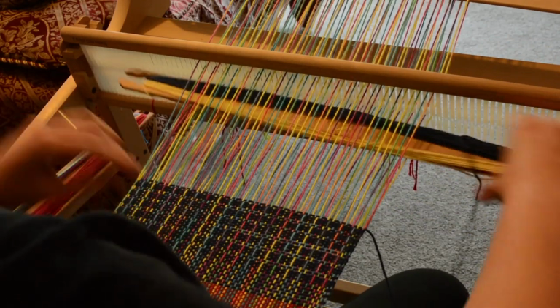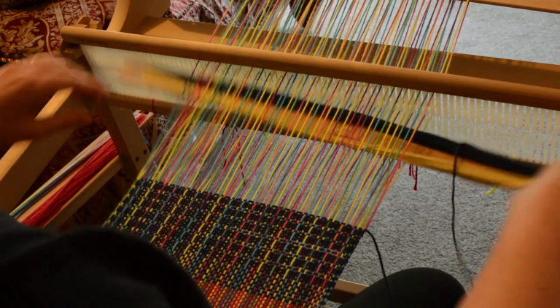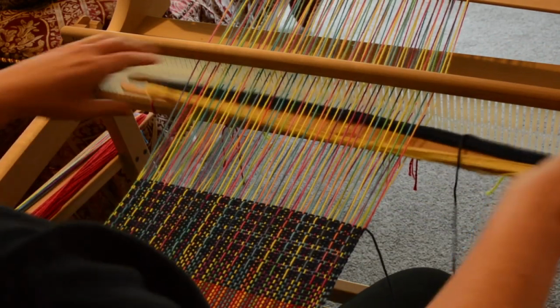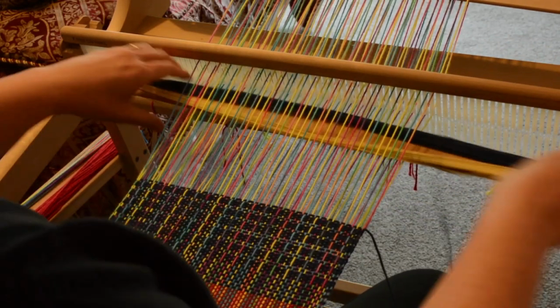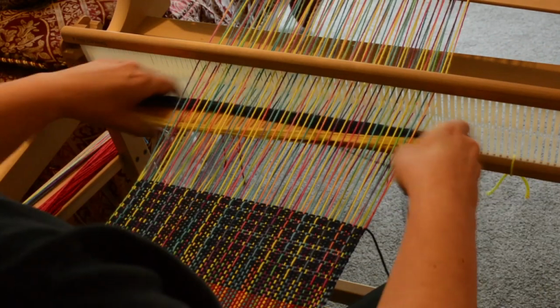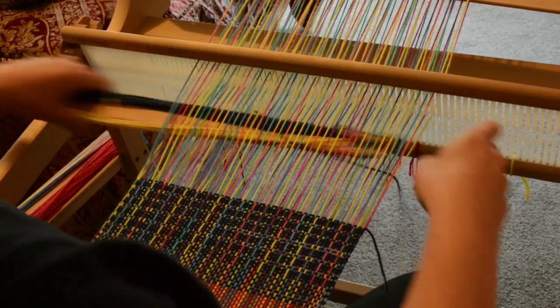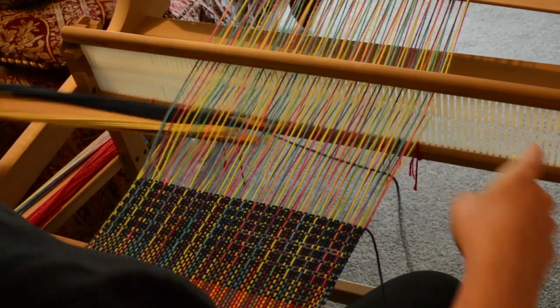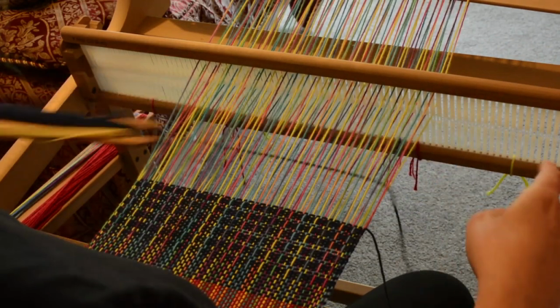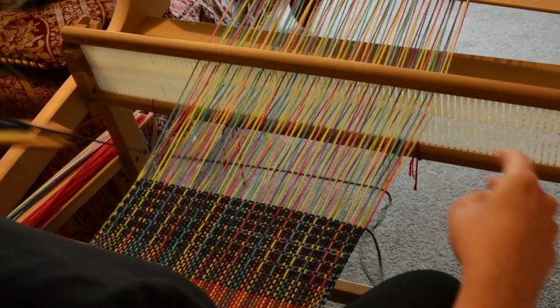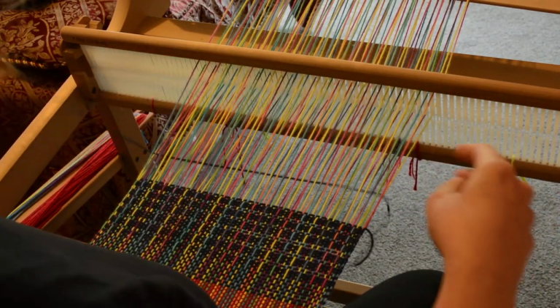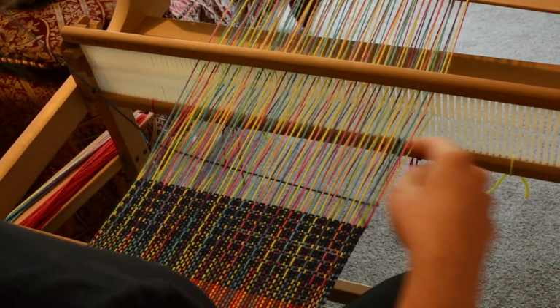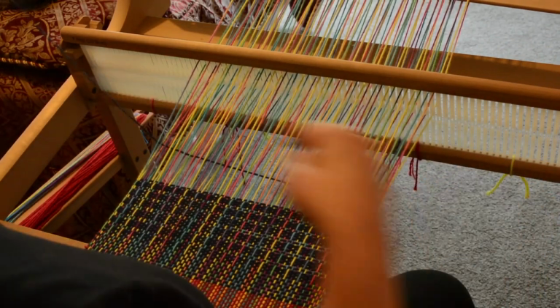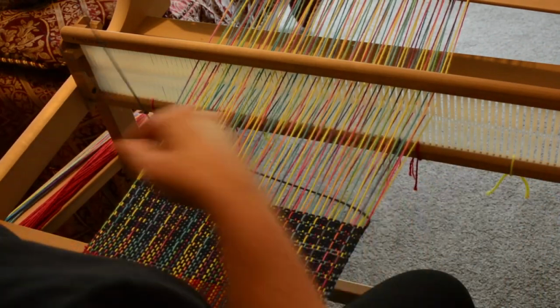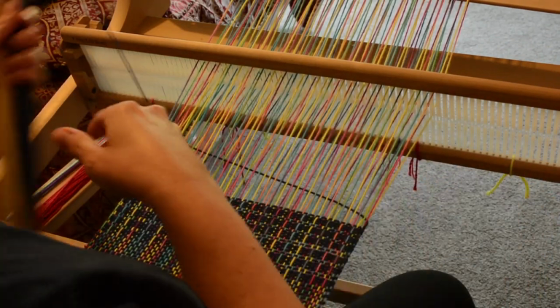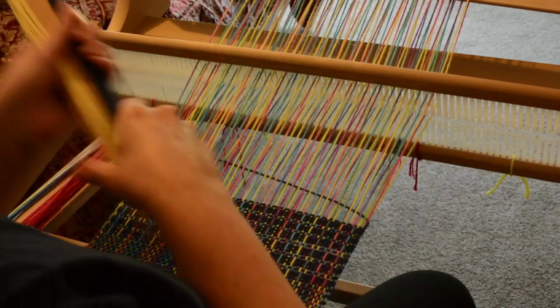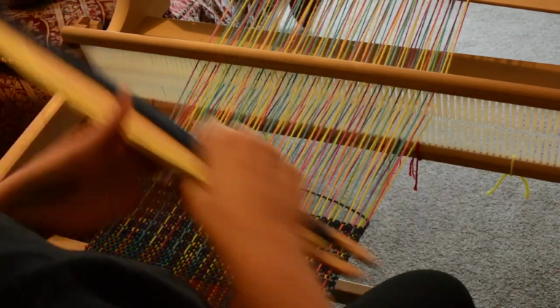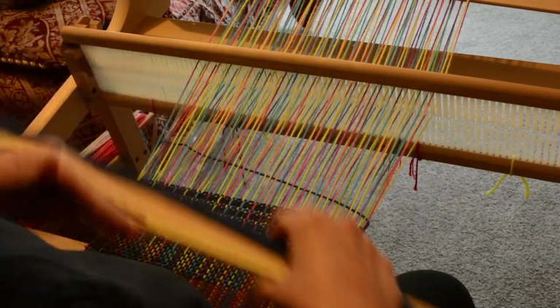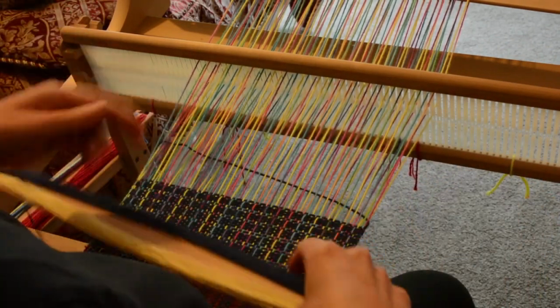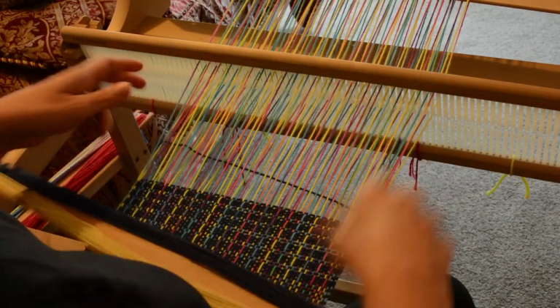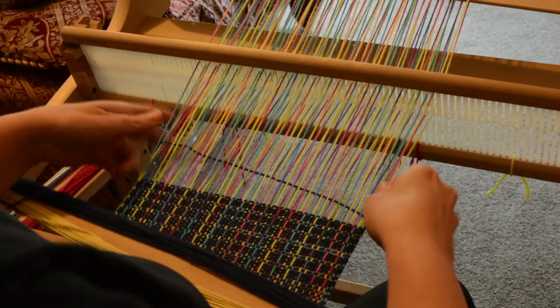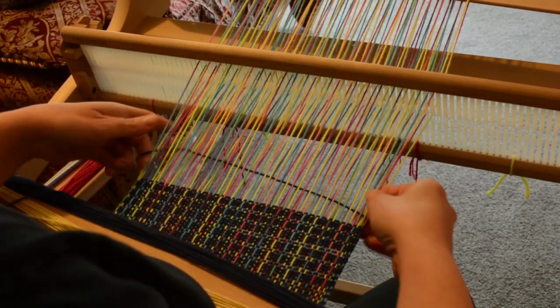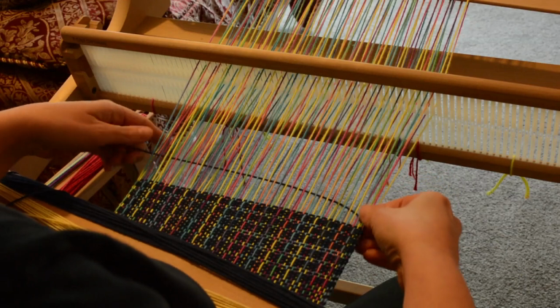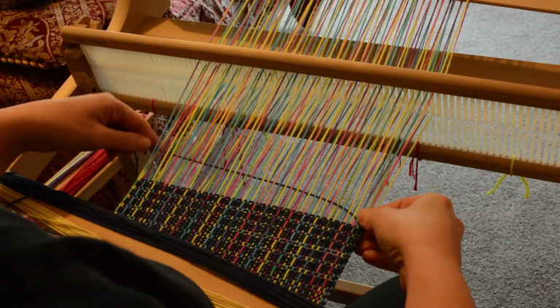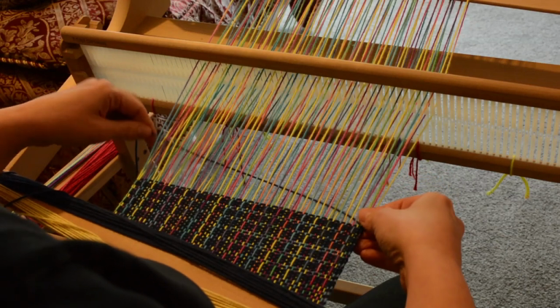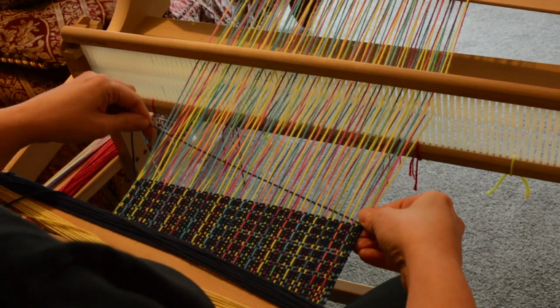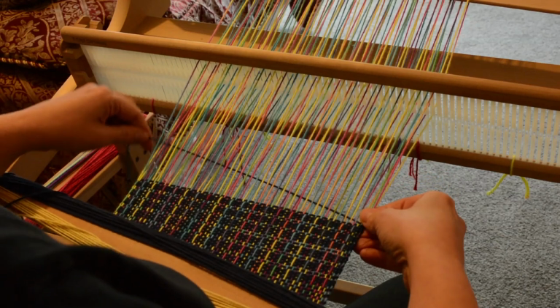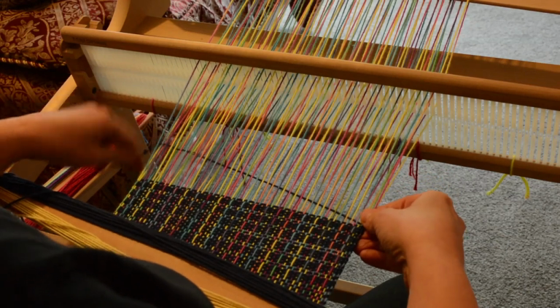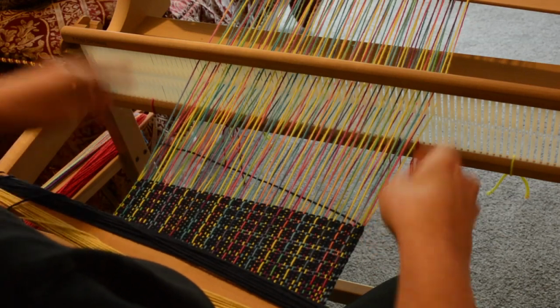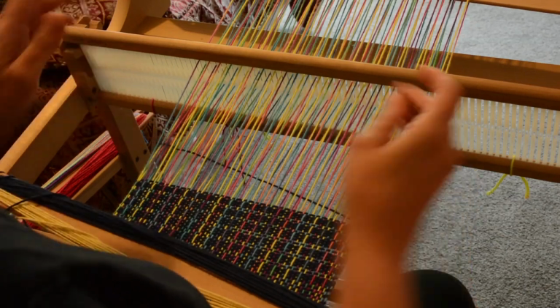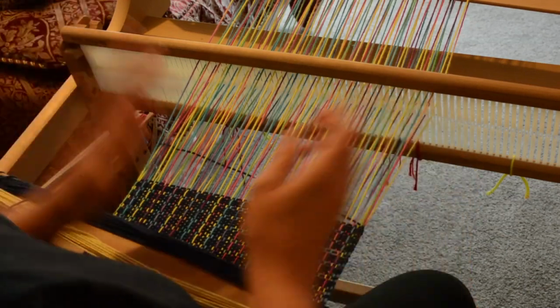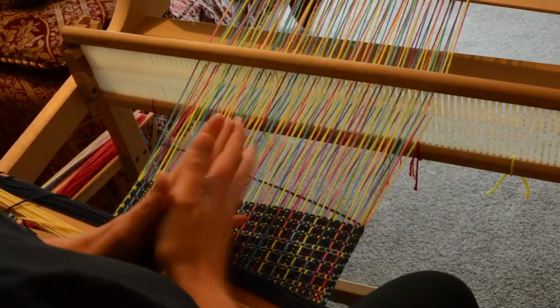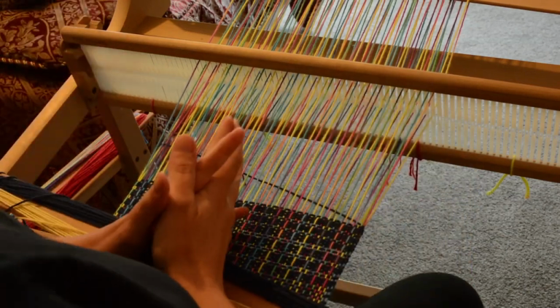So I hope that helps you, and until next time, happy weaving!